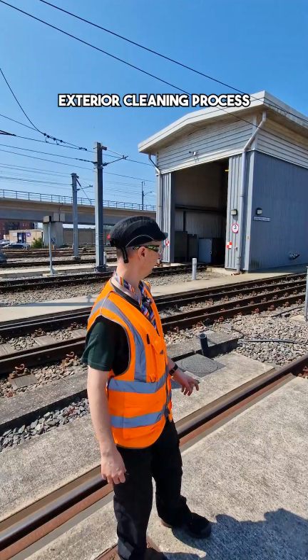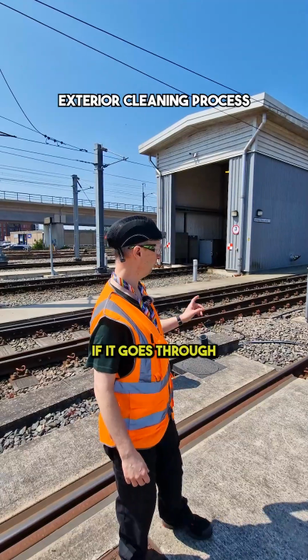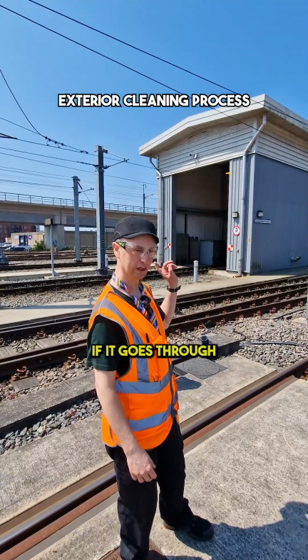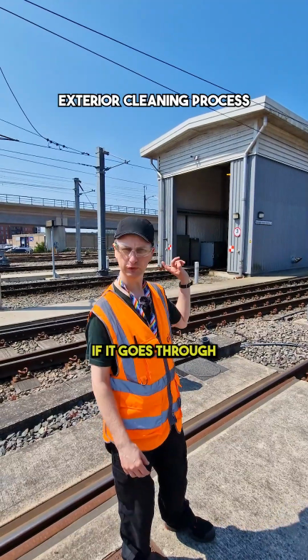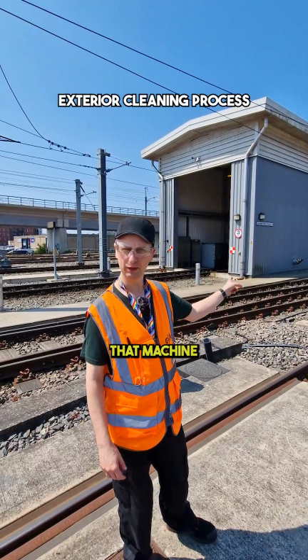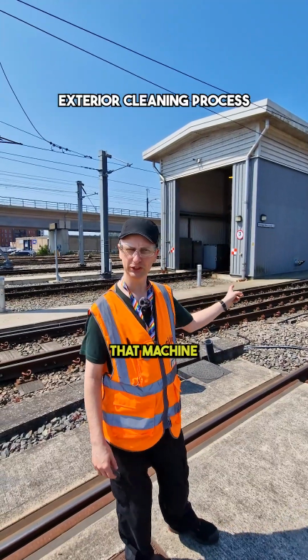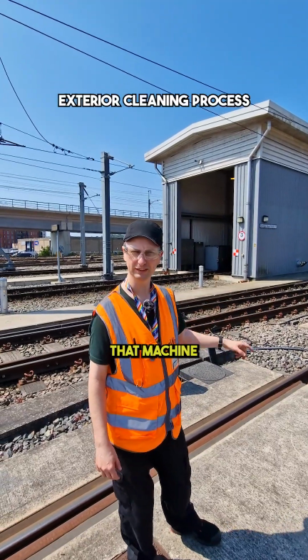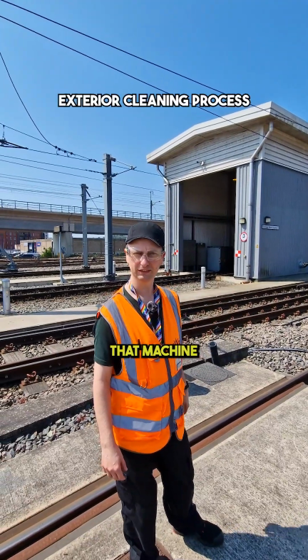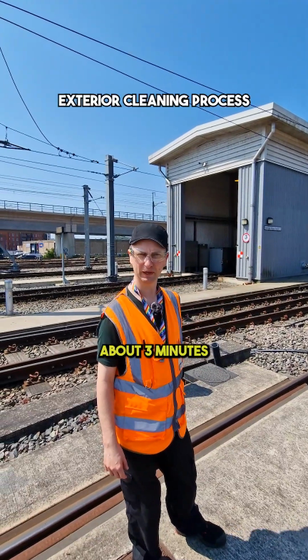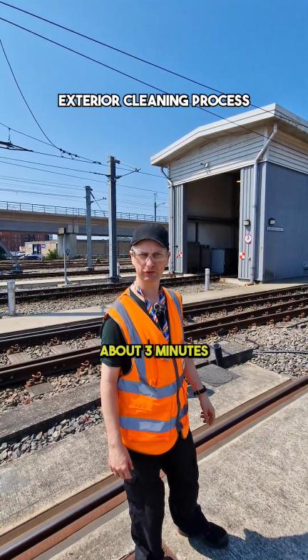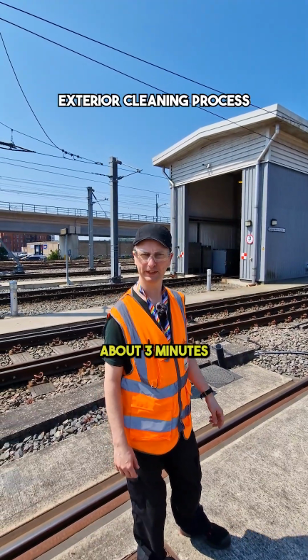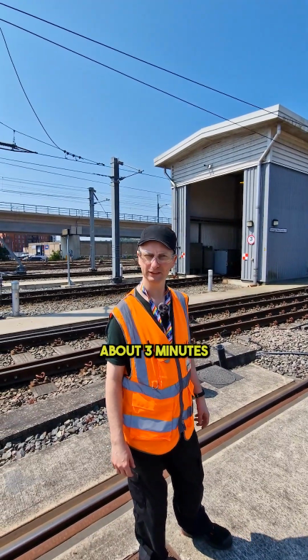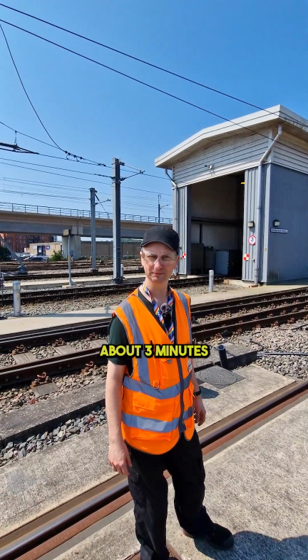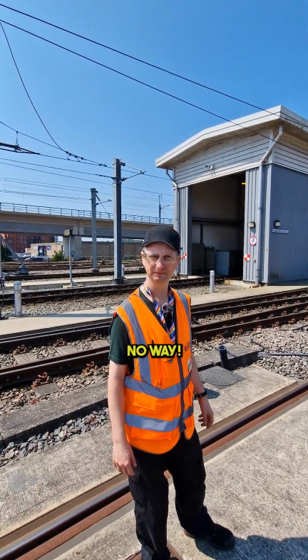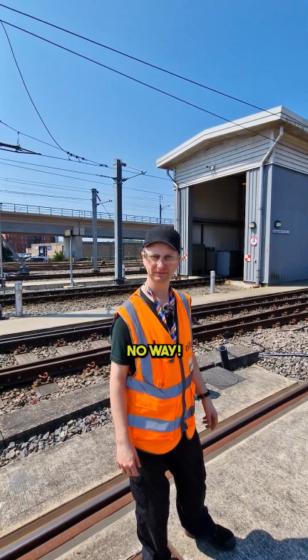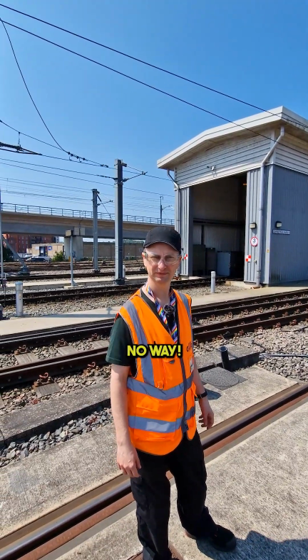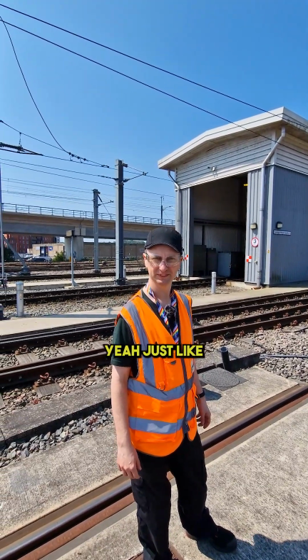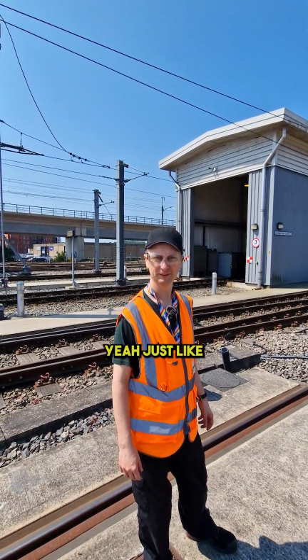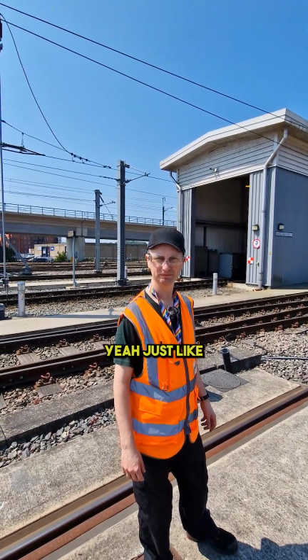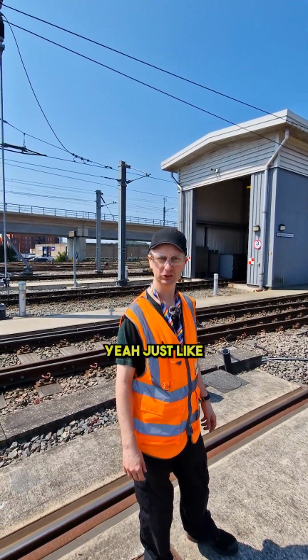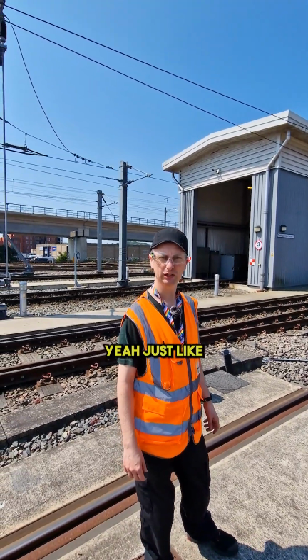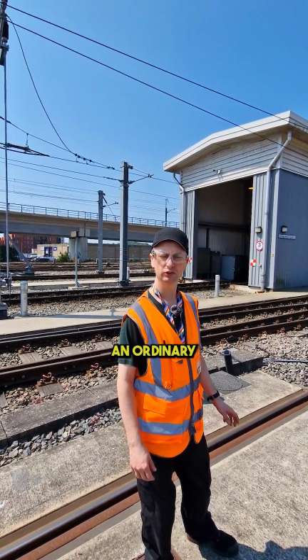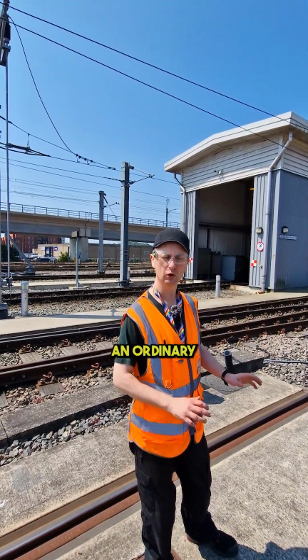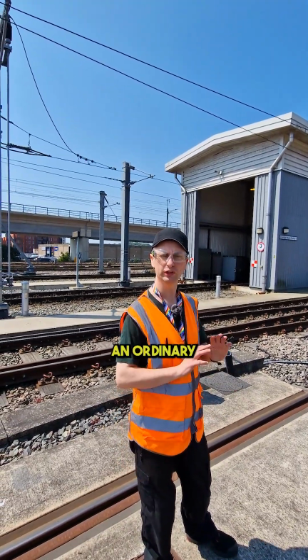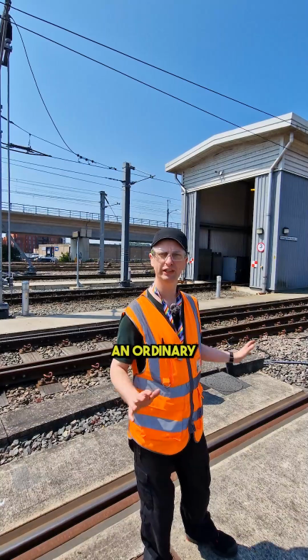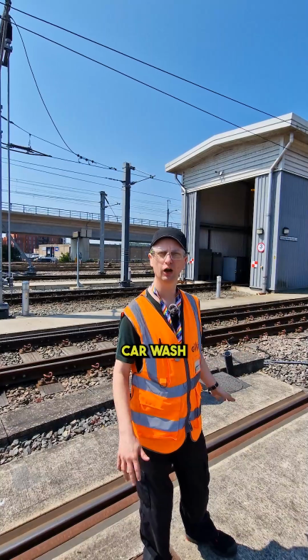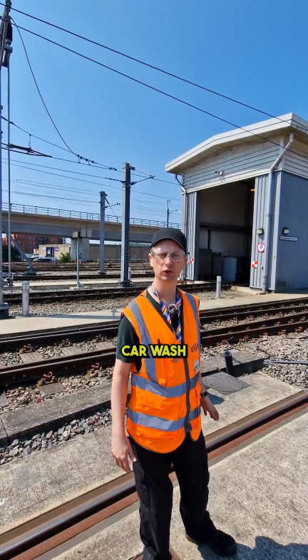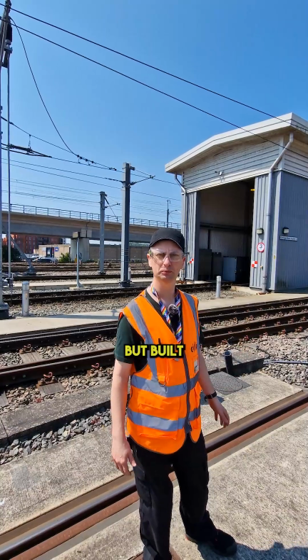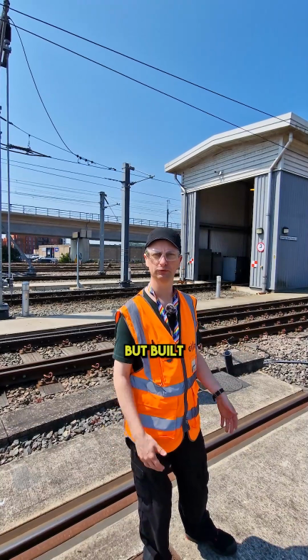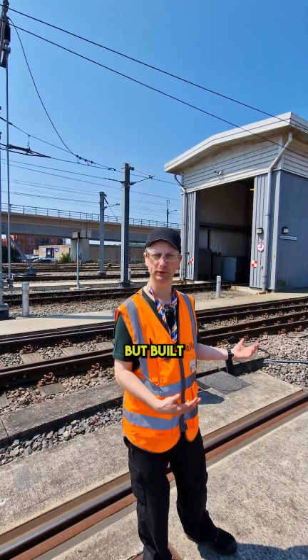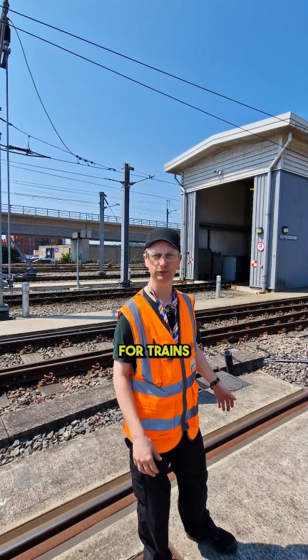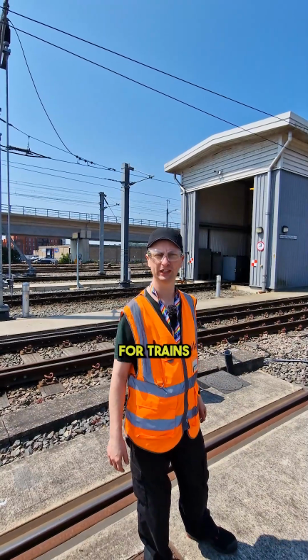If it goes through that machine, about three minutes. No way! Yeah, just like an ordinary car wash but built for trains.